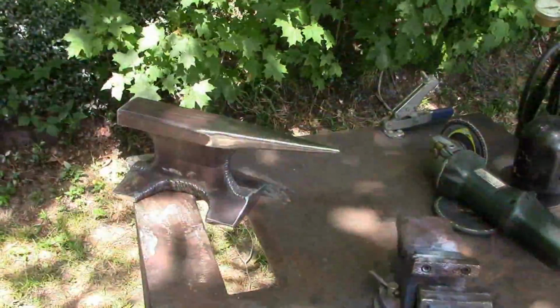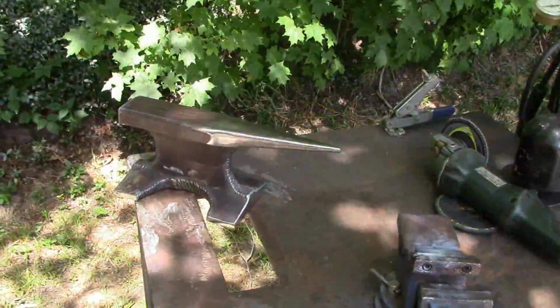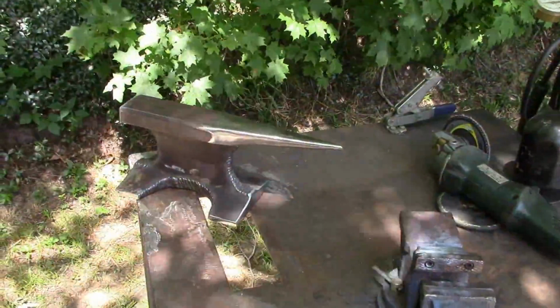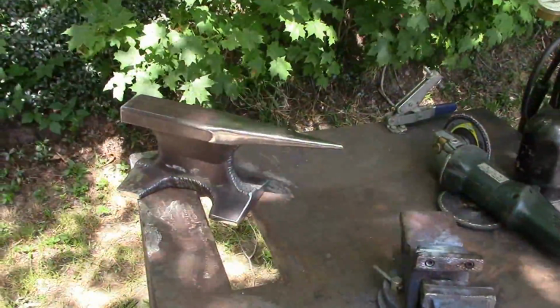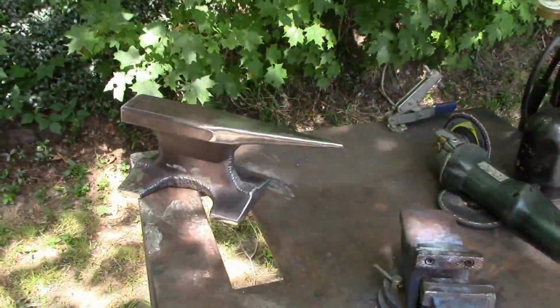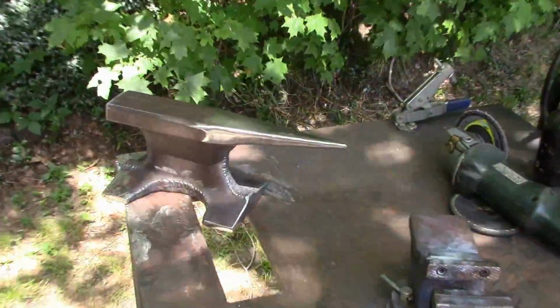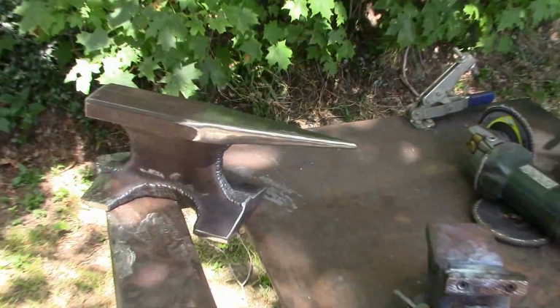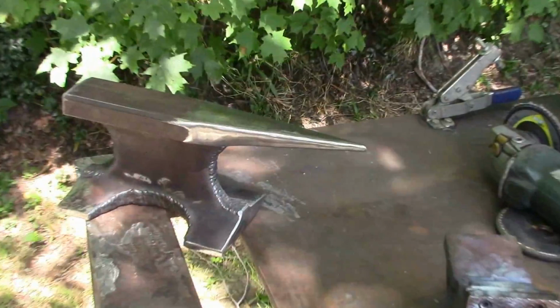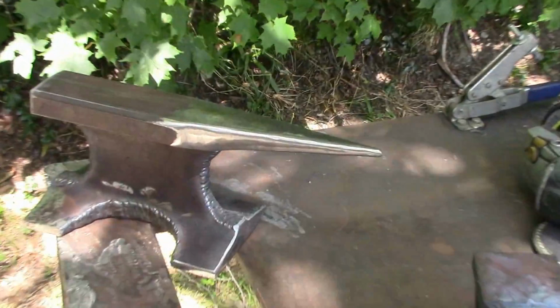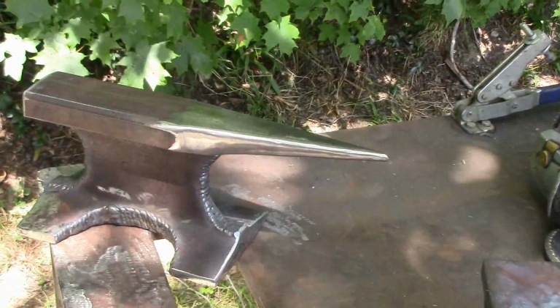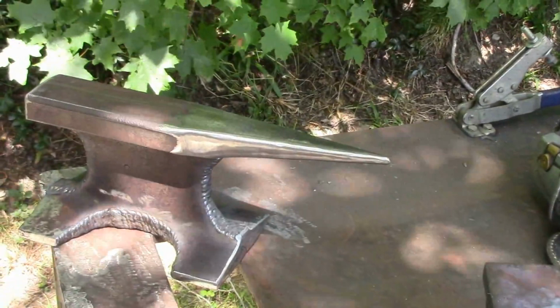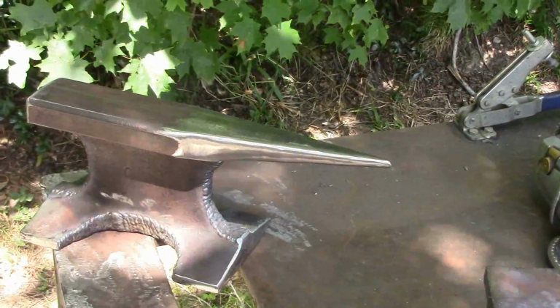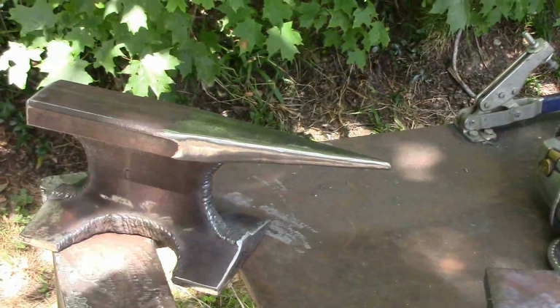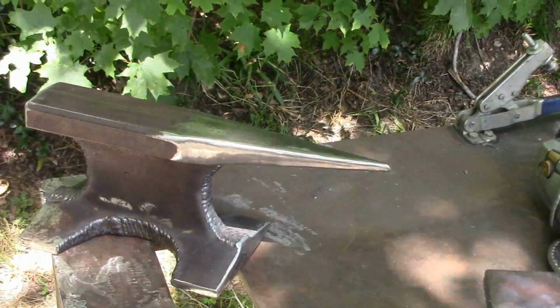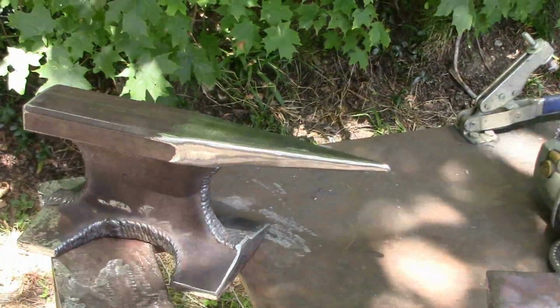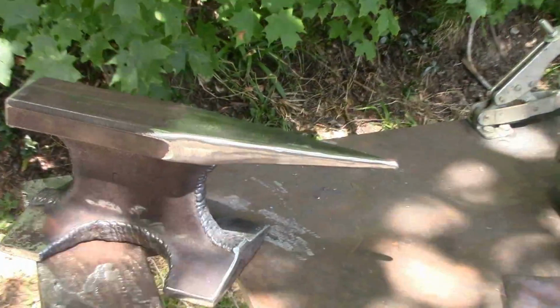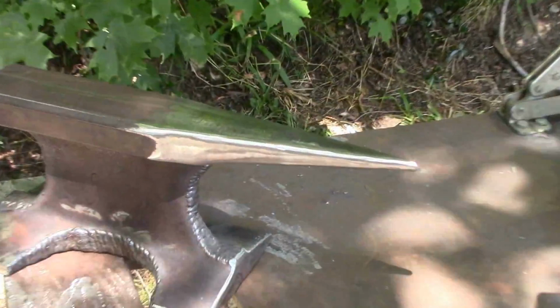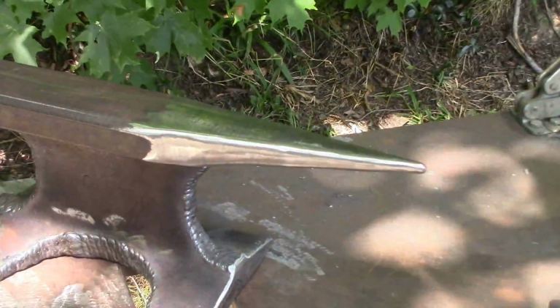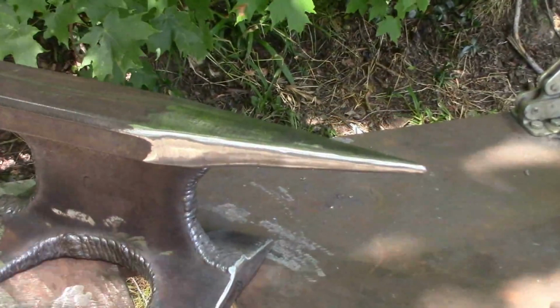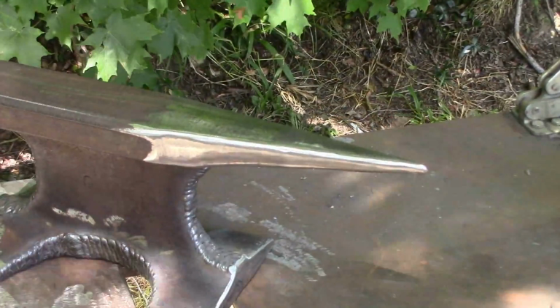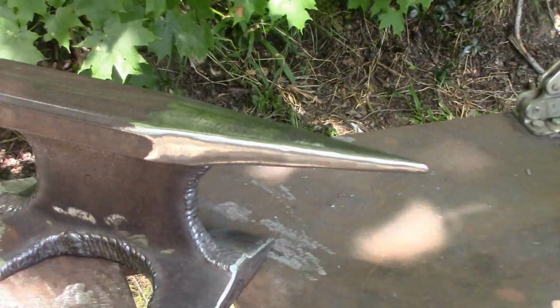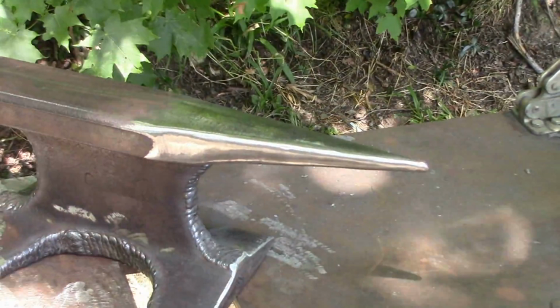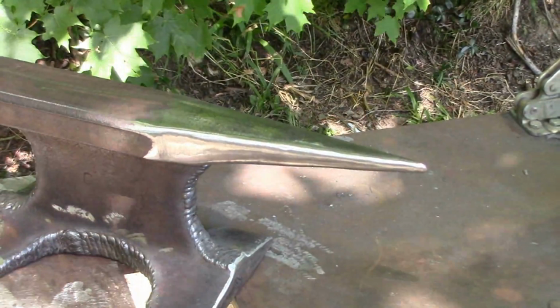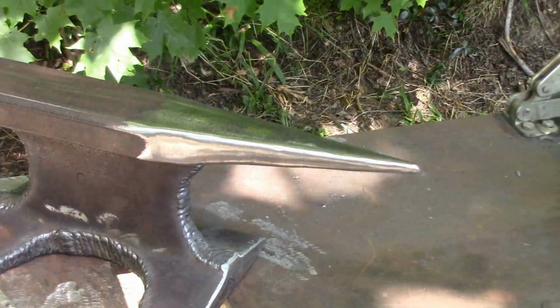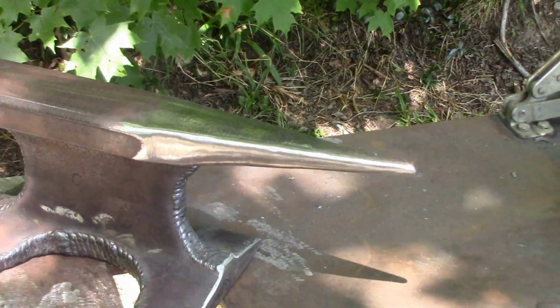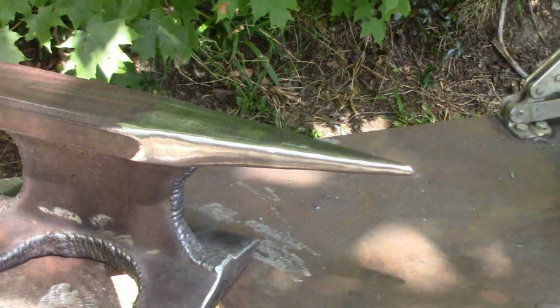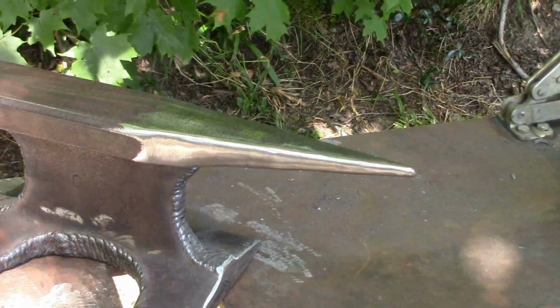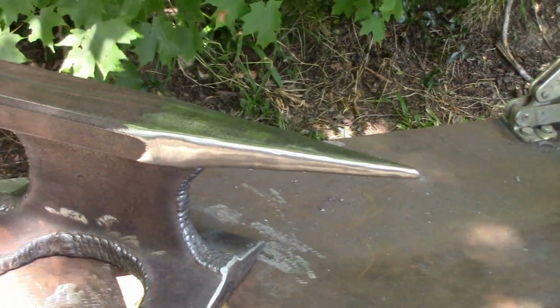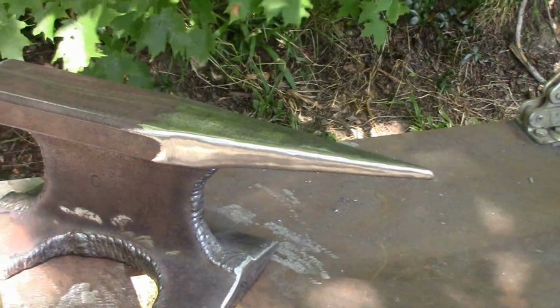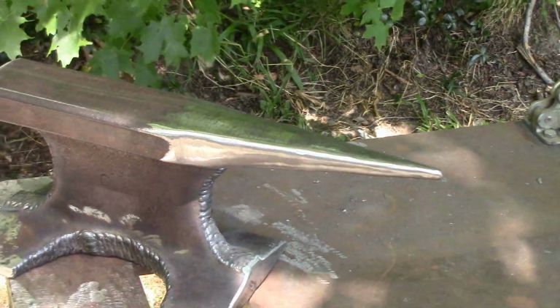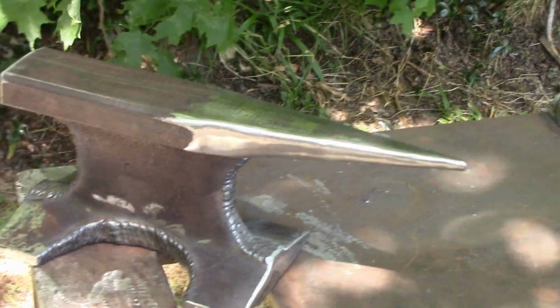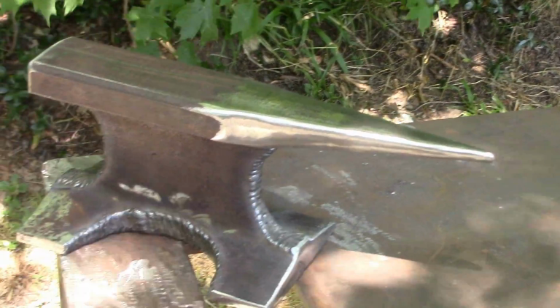This is the finish after the flap disc and you can see it's pretty damn smooth.